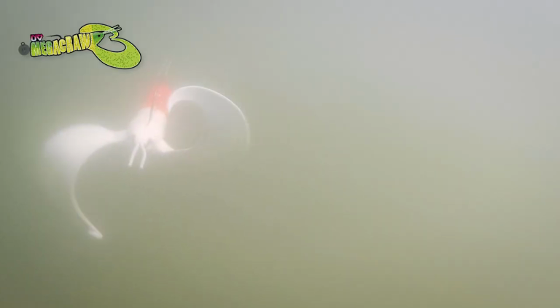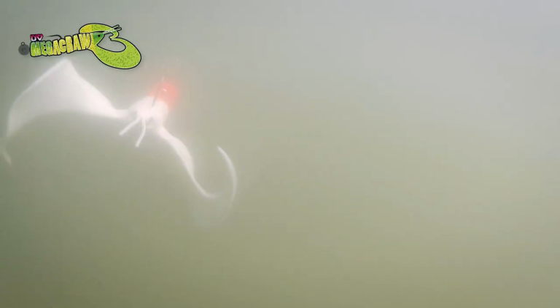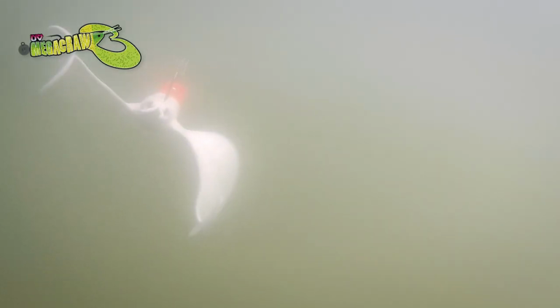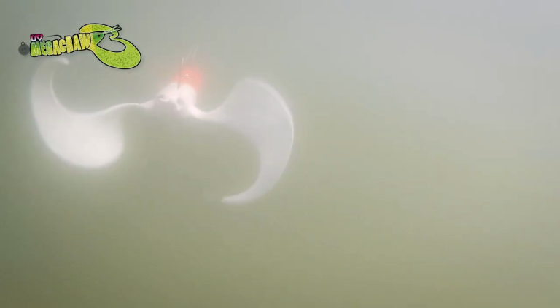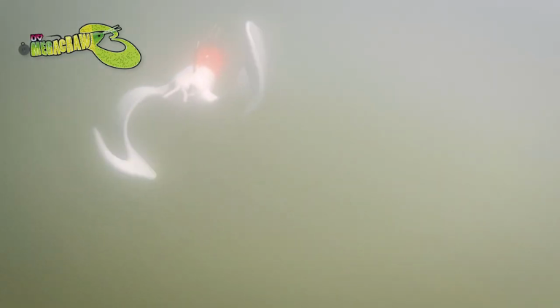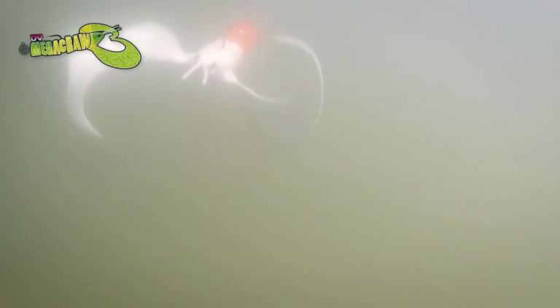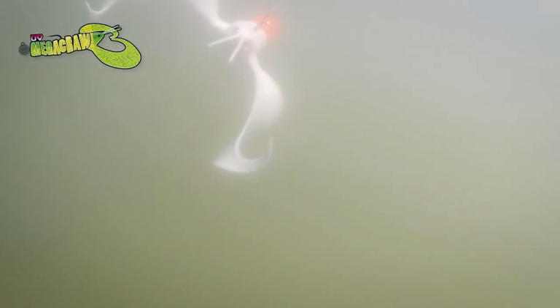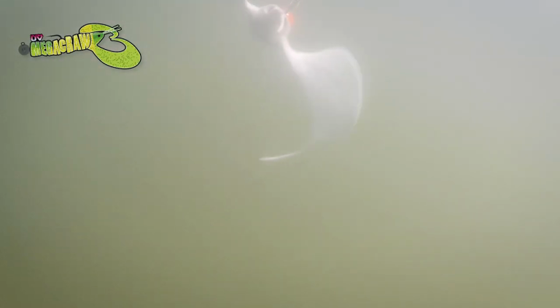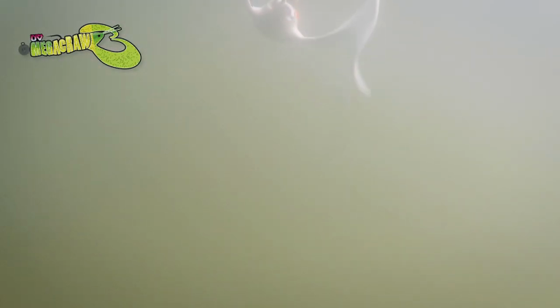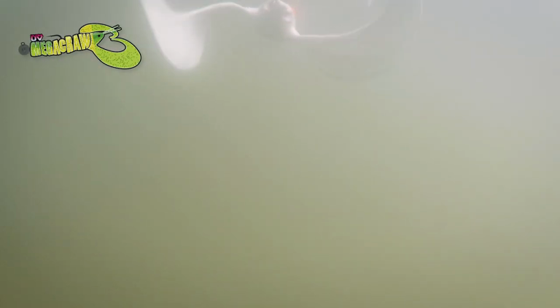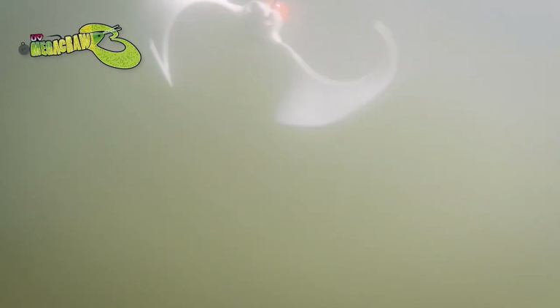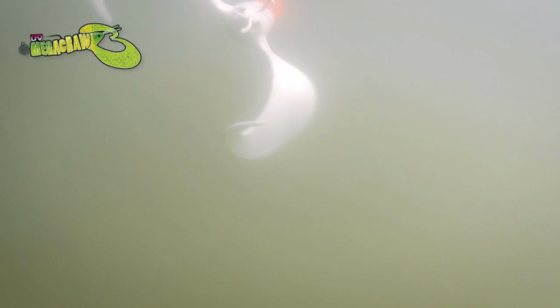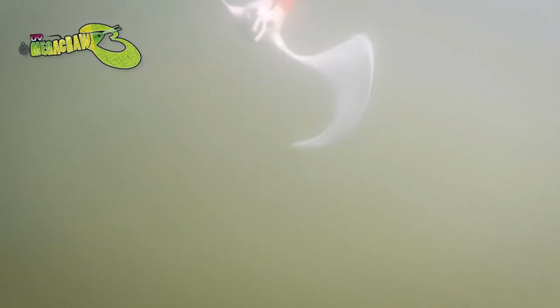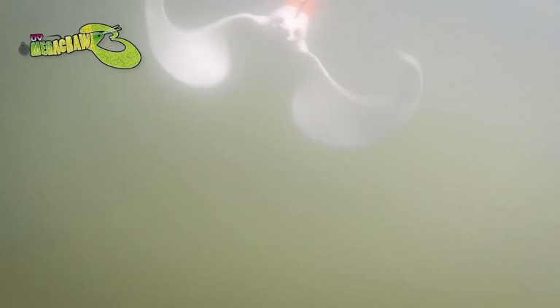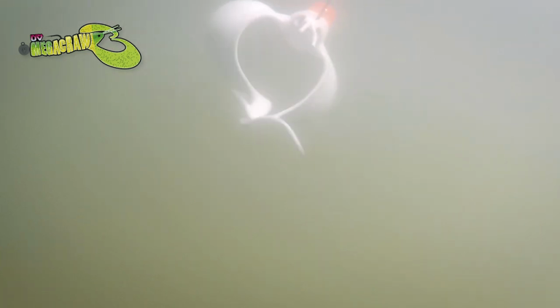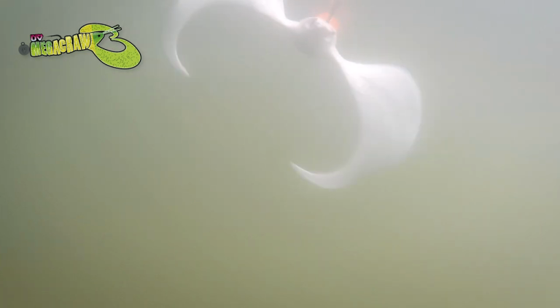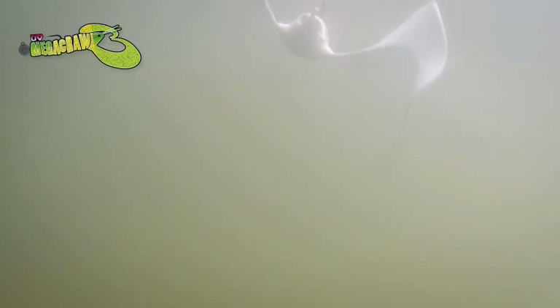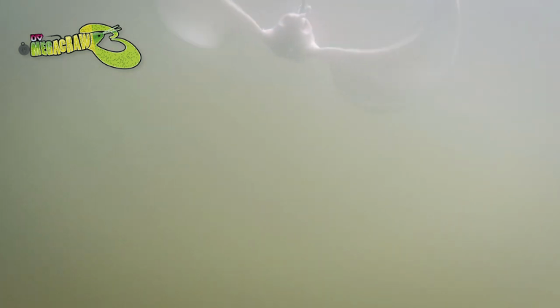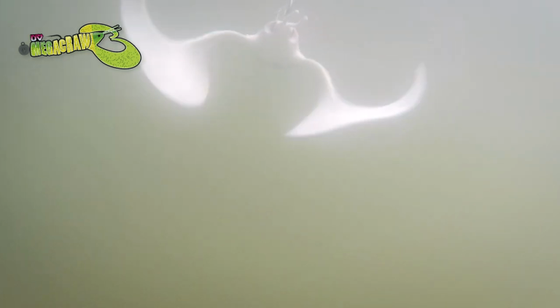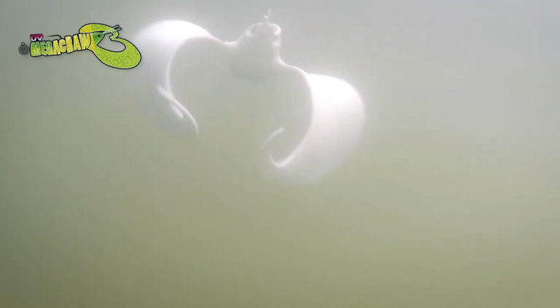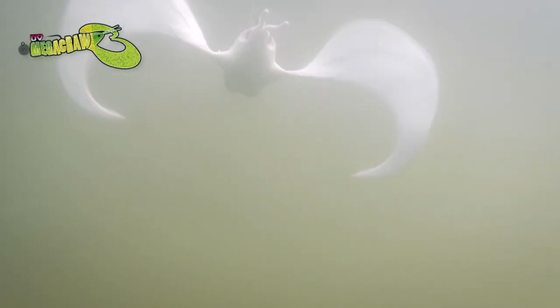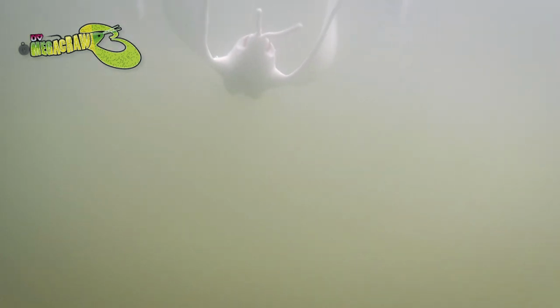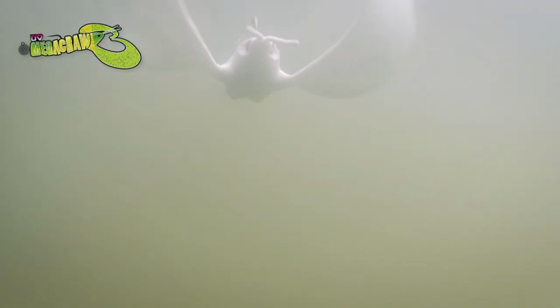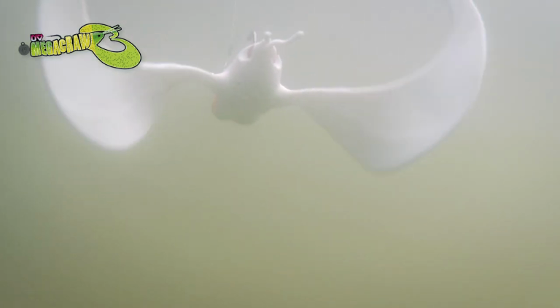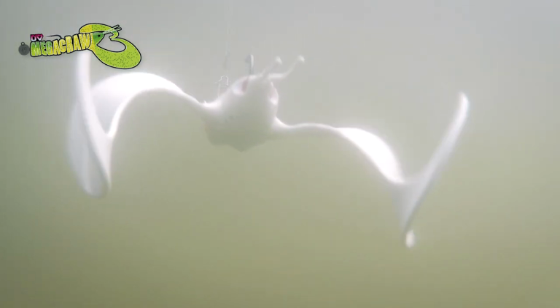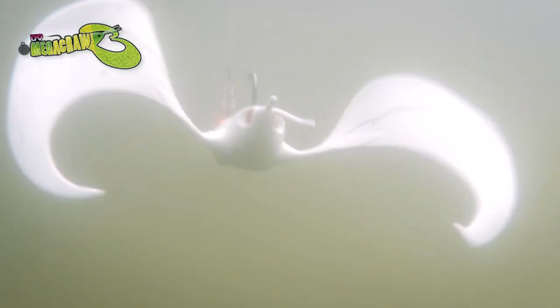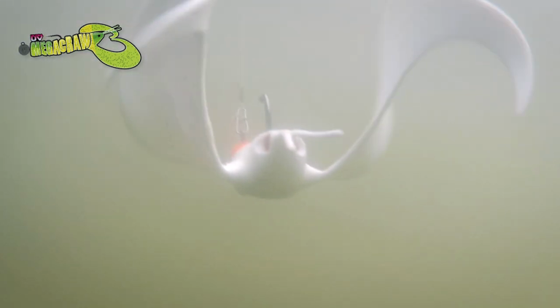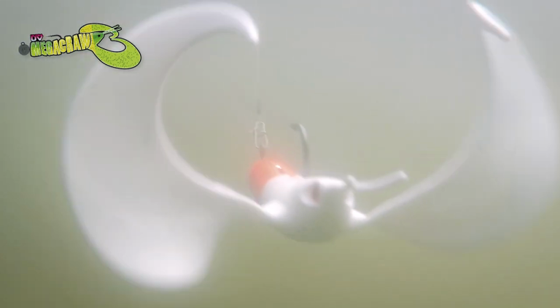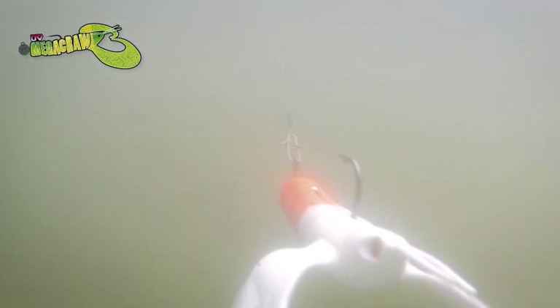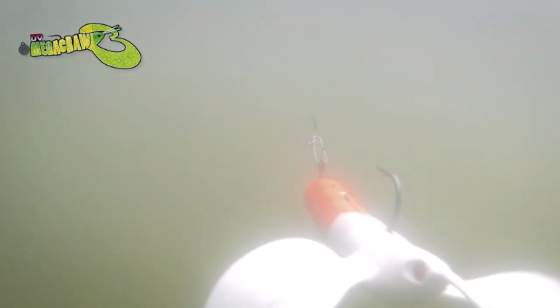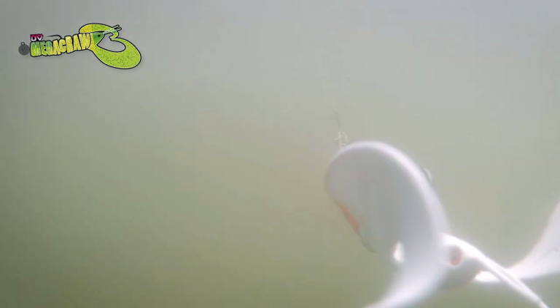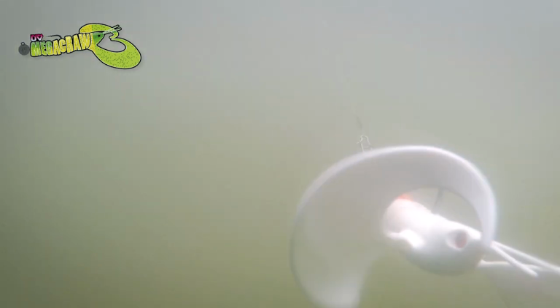And there you are - swimming that lure, it's the easiest way of rigging them really. It takes seconds to do and it swims really well - a really nice presentation.